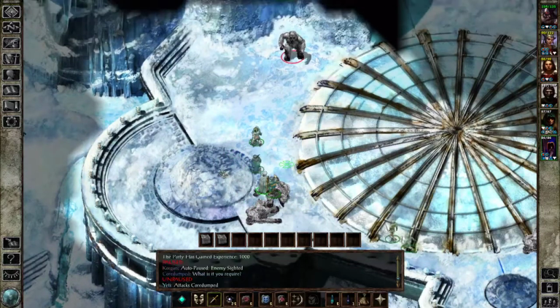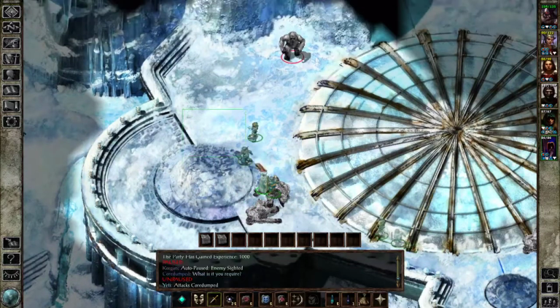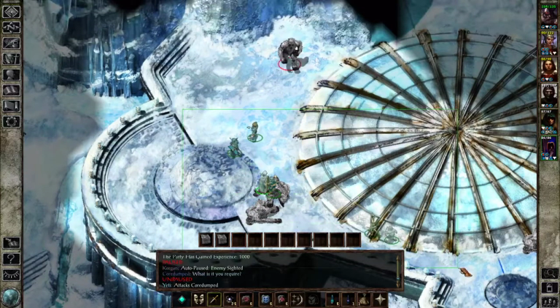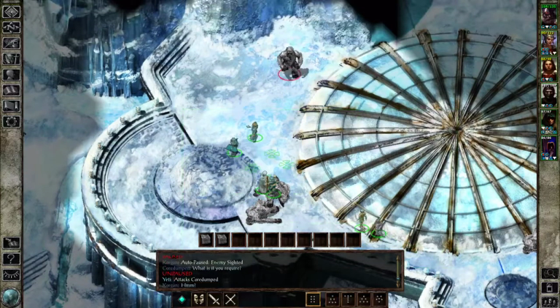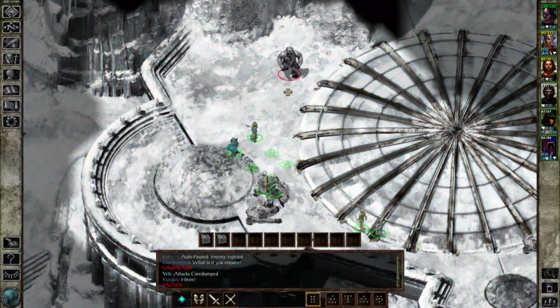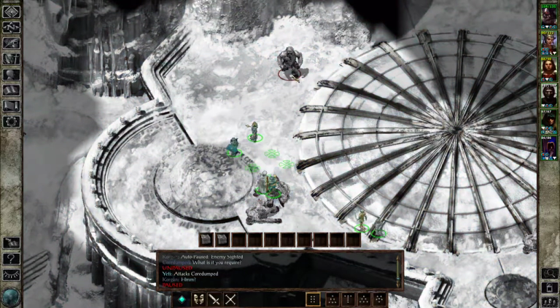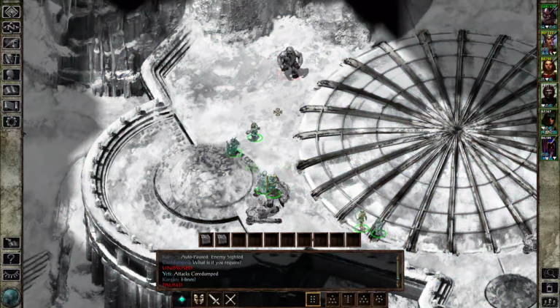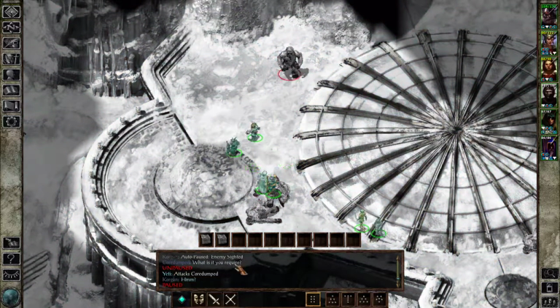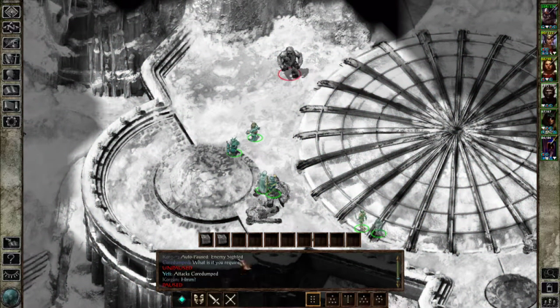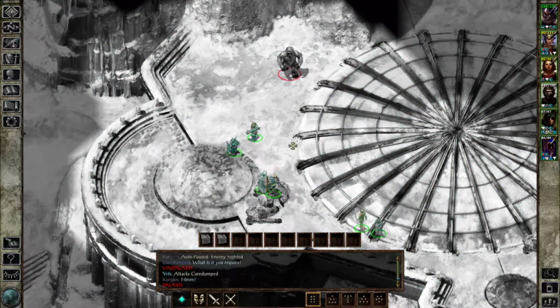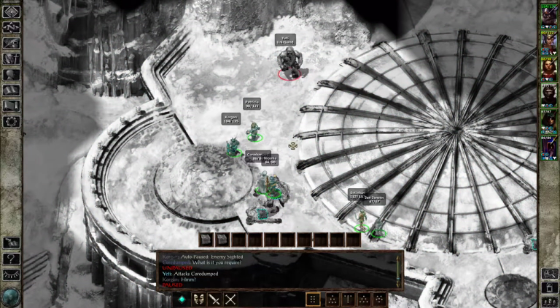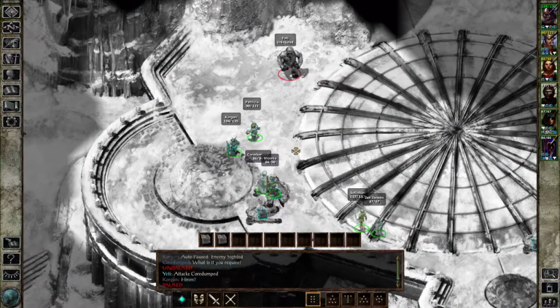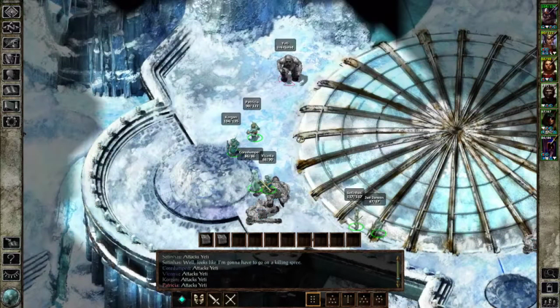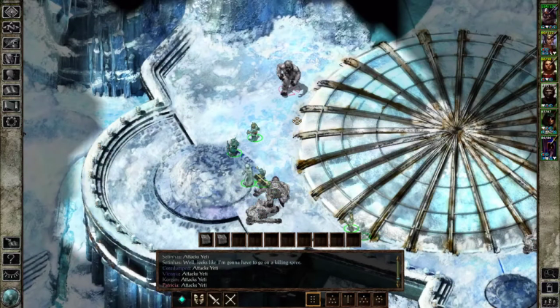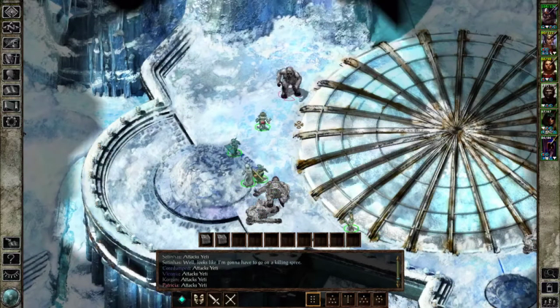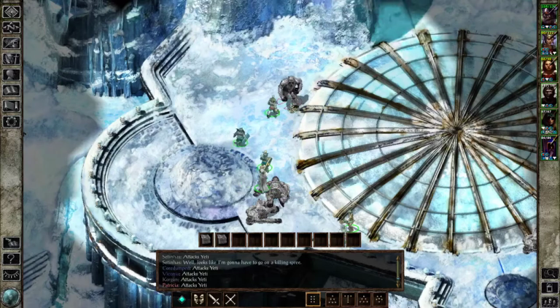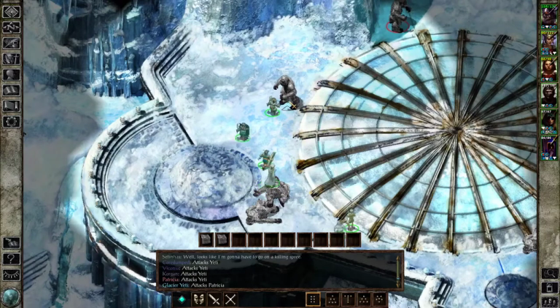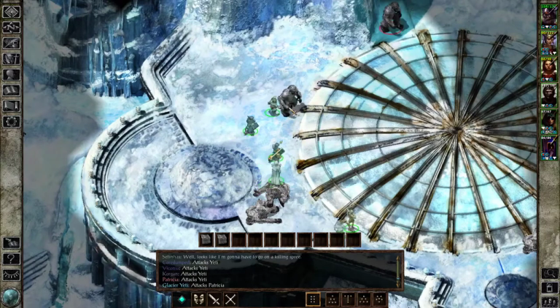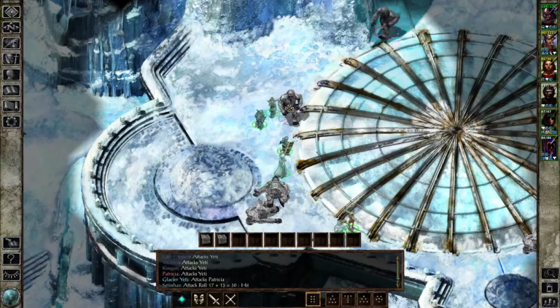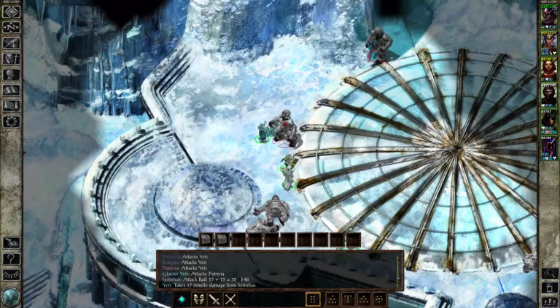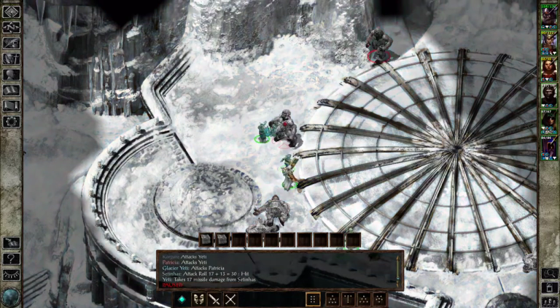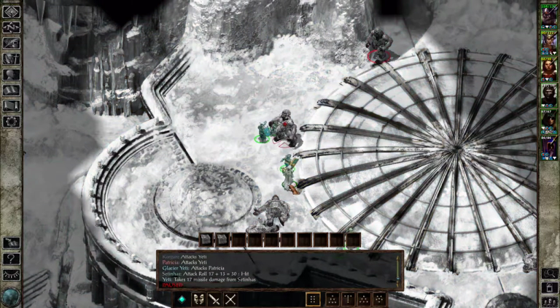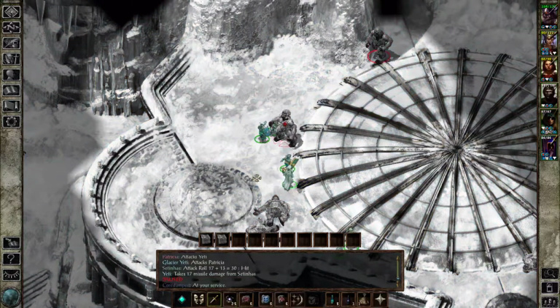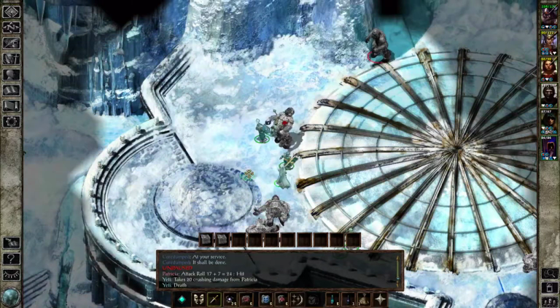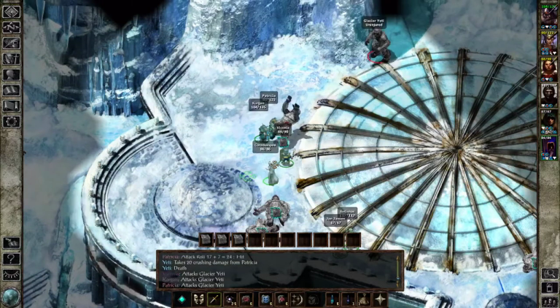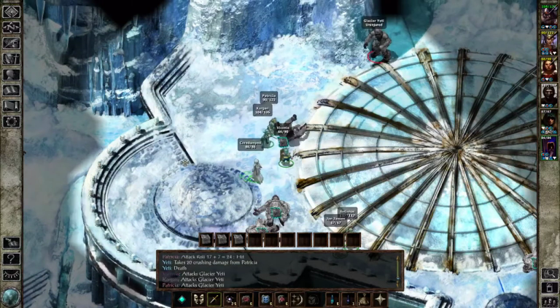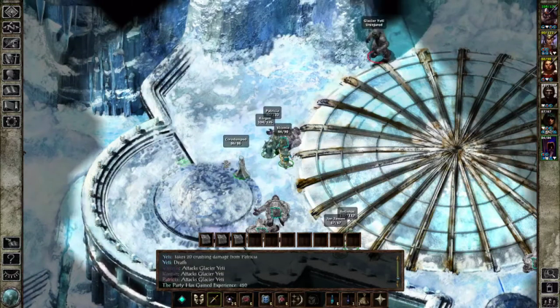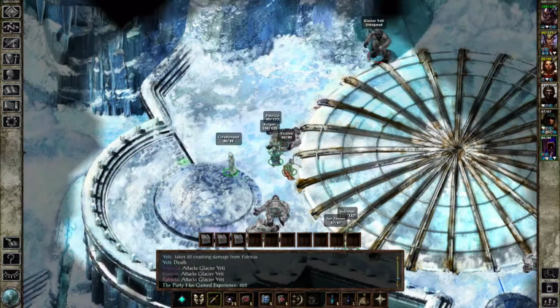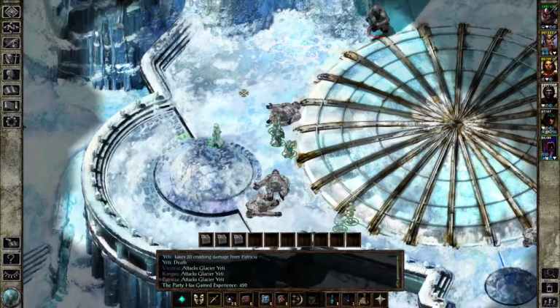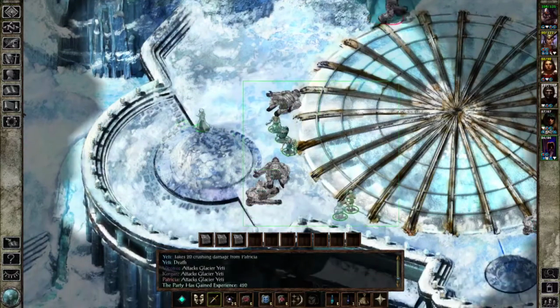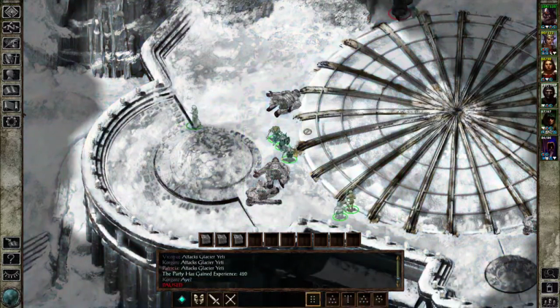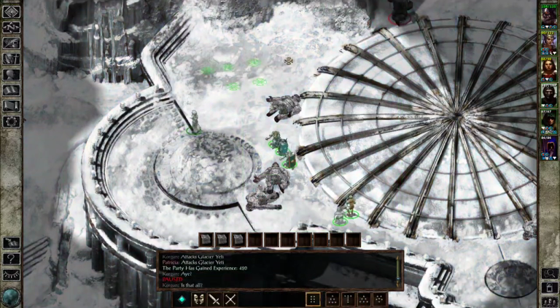2000 experience per enemy right now is pretty good. Let's get Detect Illusions all leveled up. I think this went up because he got an extra dexterity point. I'm gonna go for set traps, because we have invisibility spells so I don't really need to rely on his stealth. There's a lot of them — this one was only worth 1000 because he's a simple Yeti.